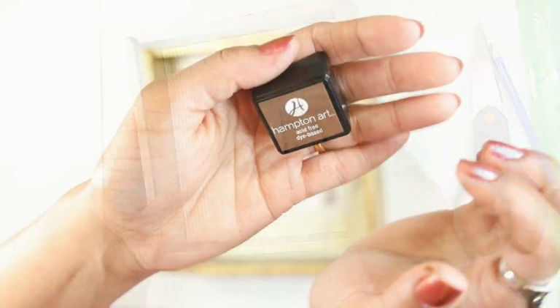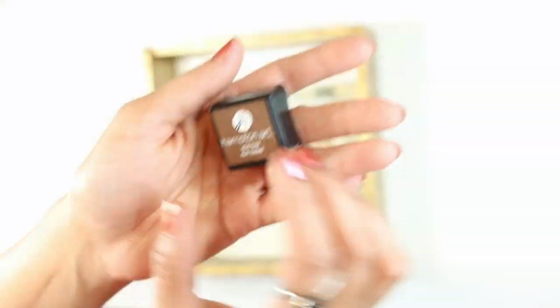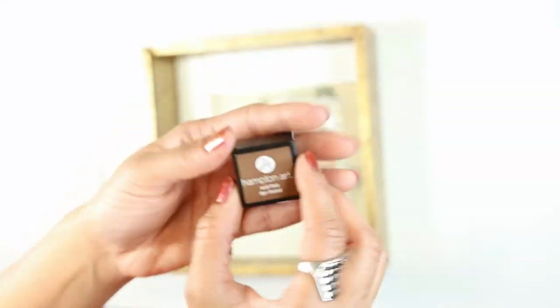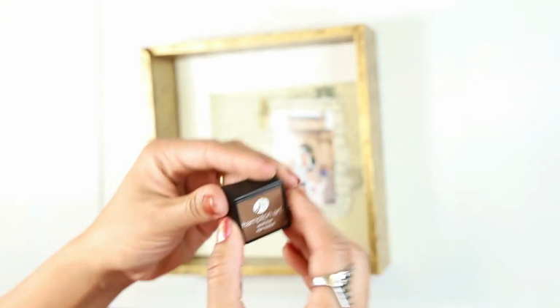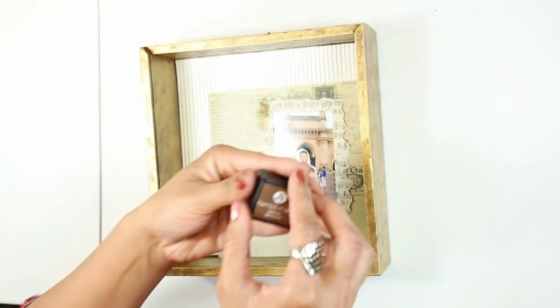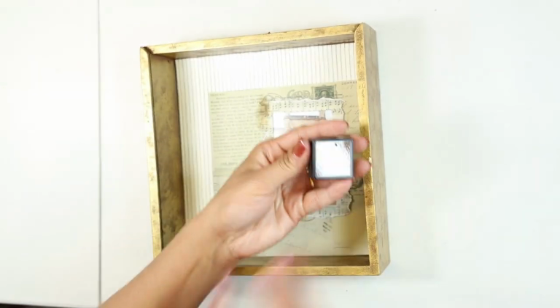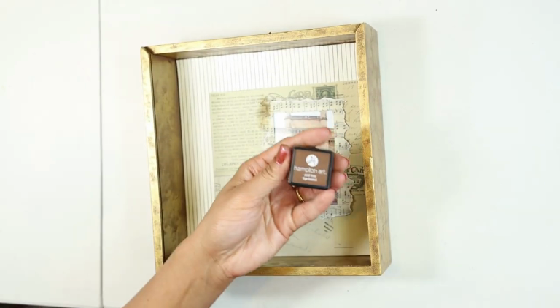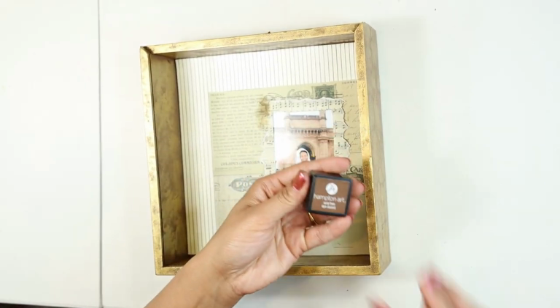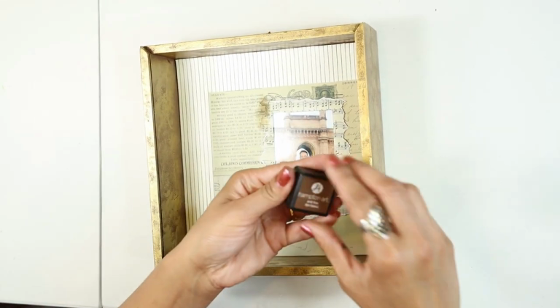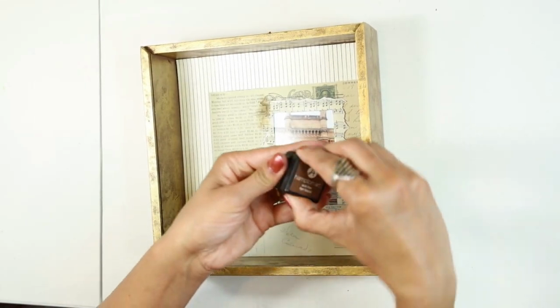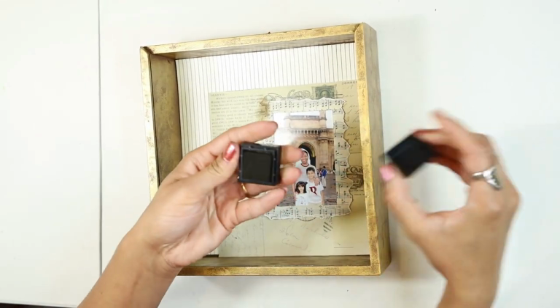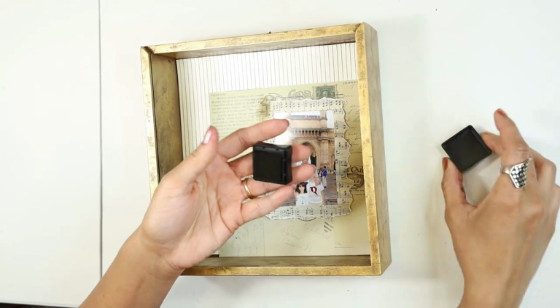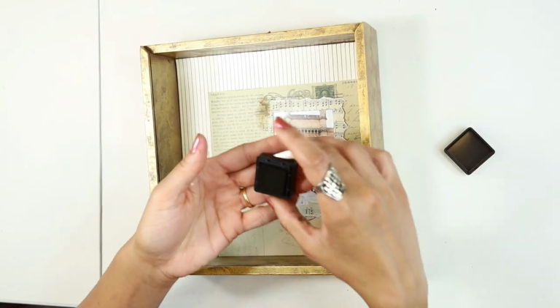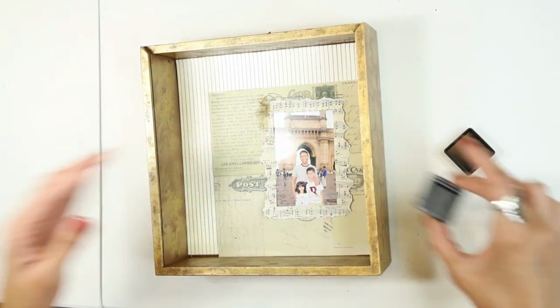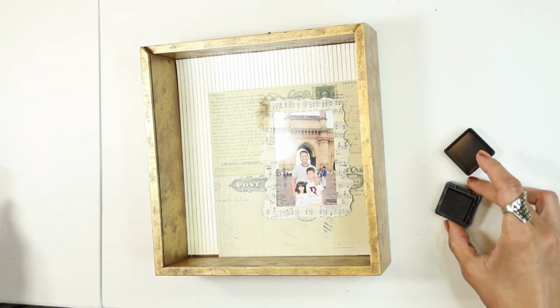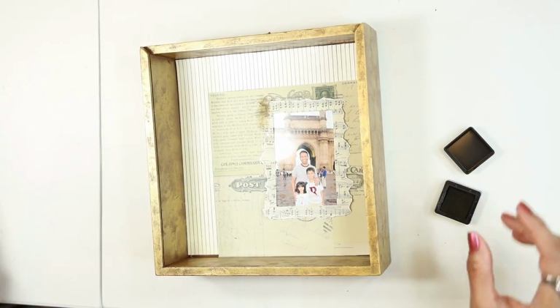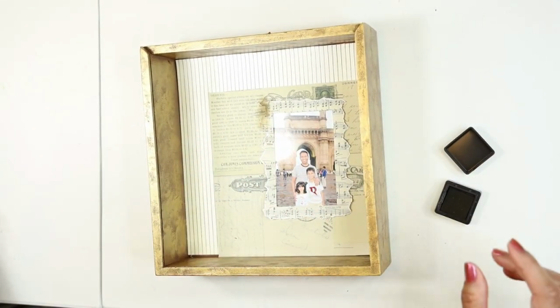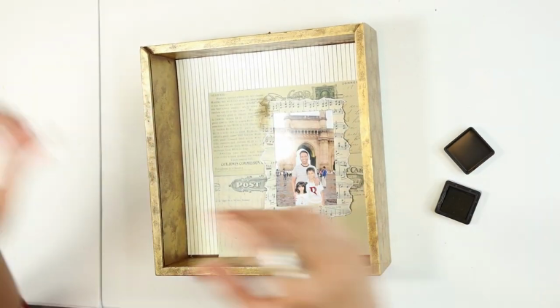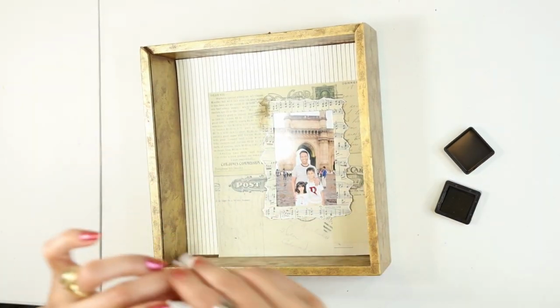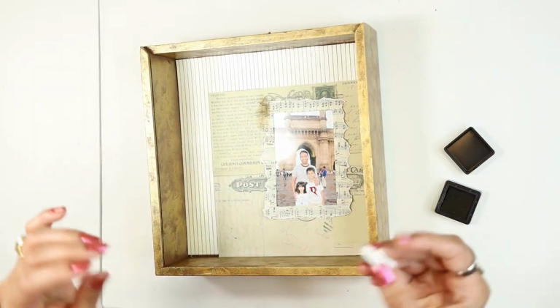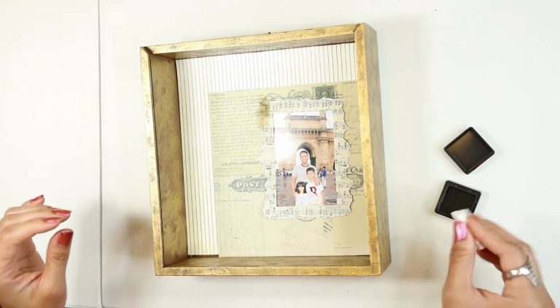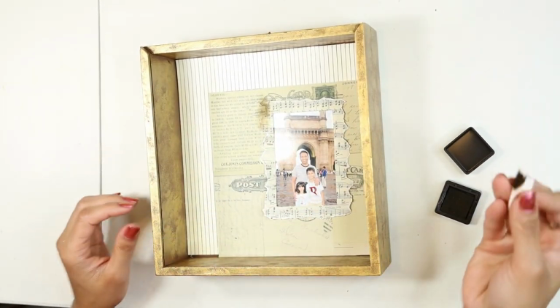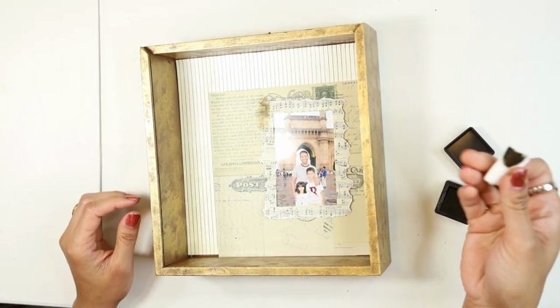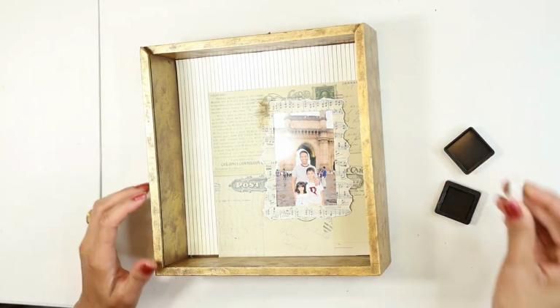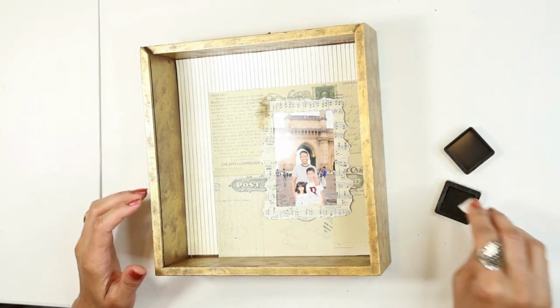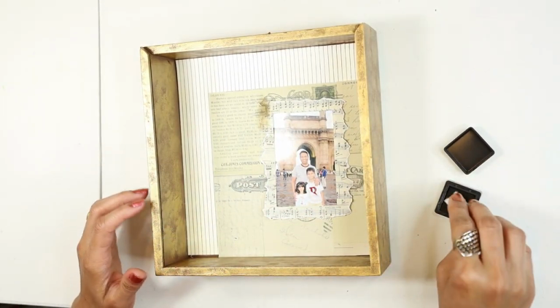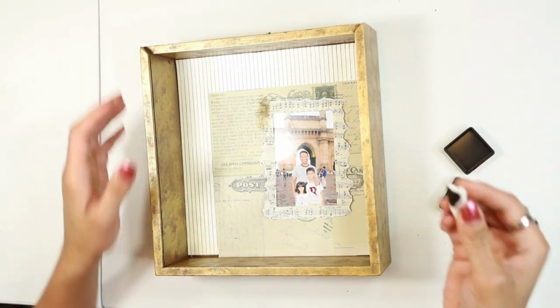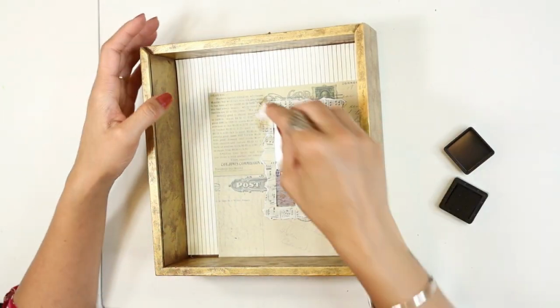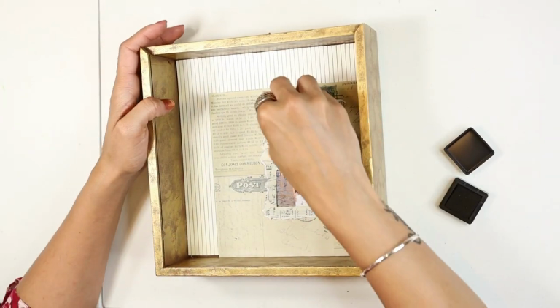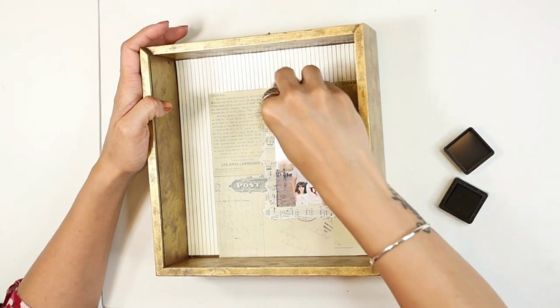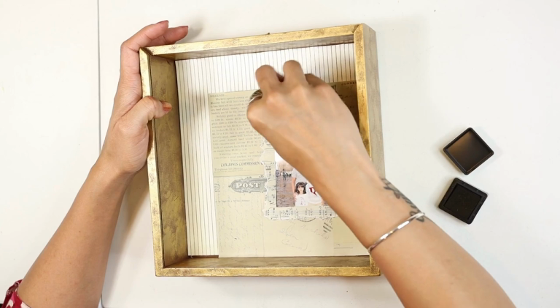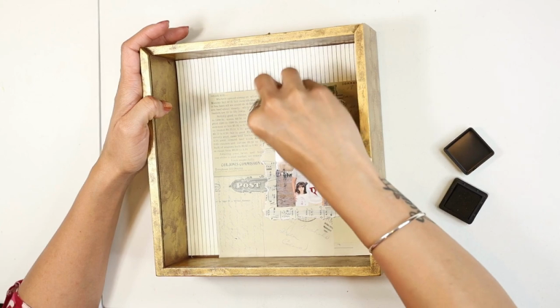I am giving a distressed look around the picture frame by using Hampton Art acid-free dye-based ink.